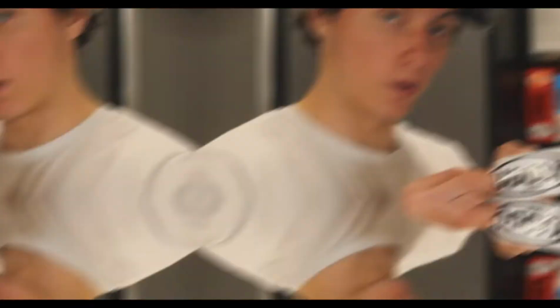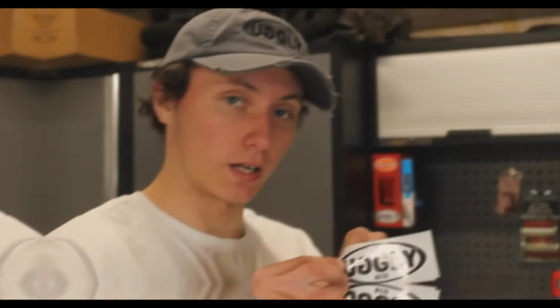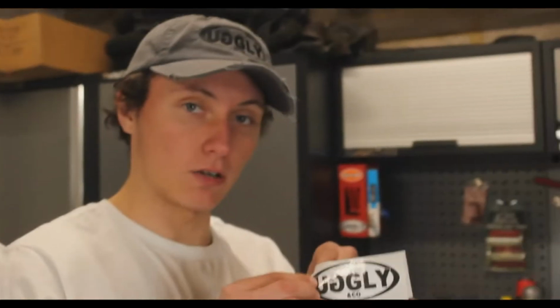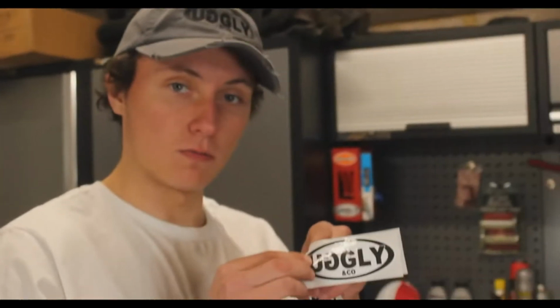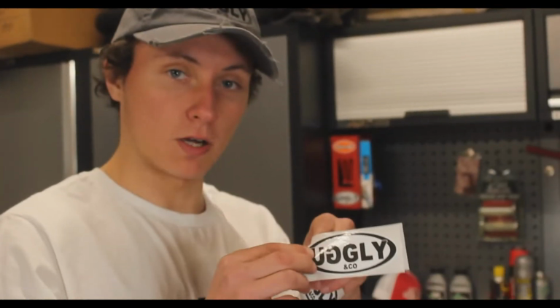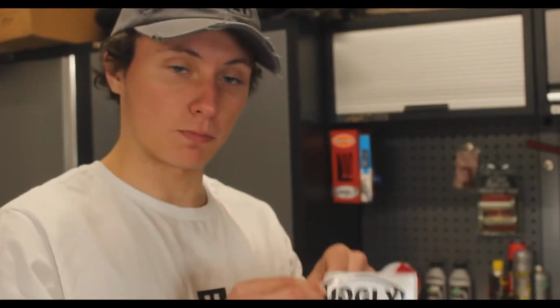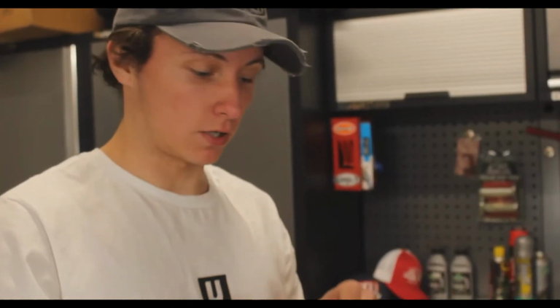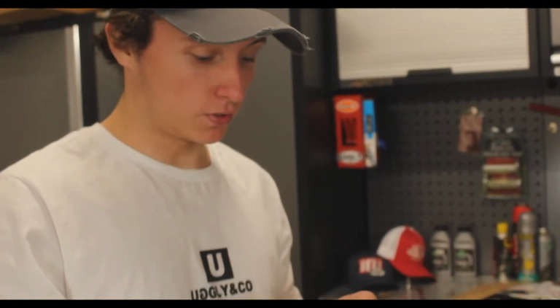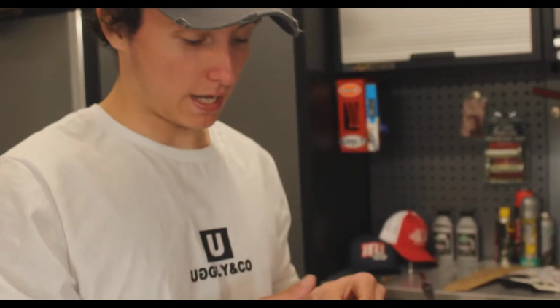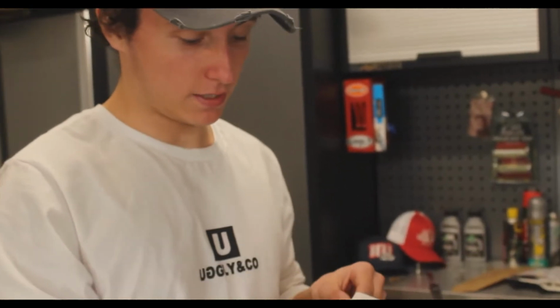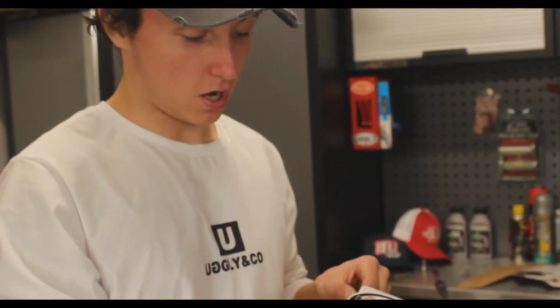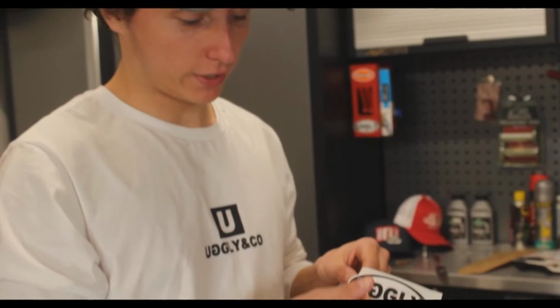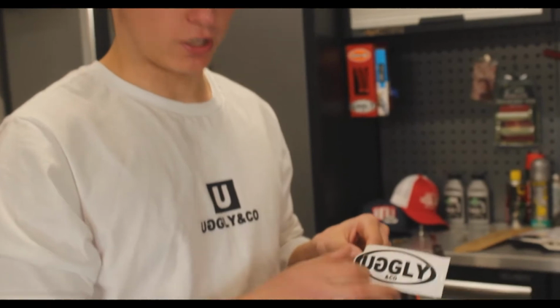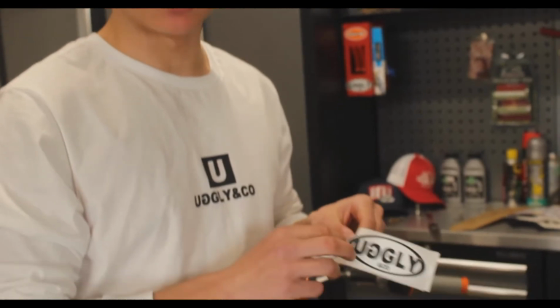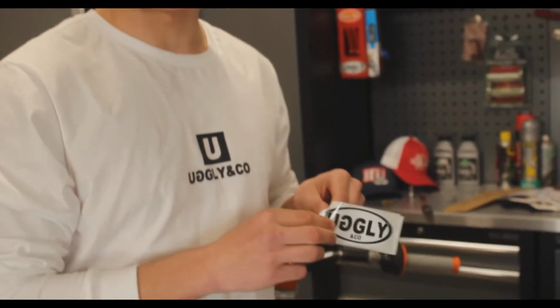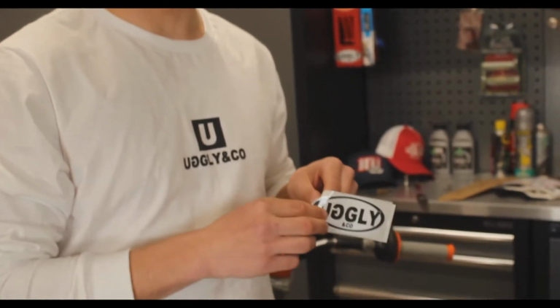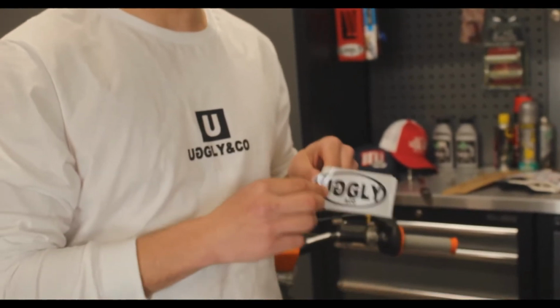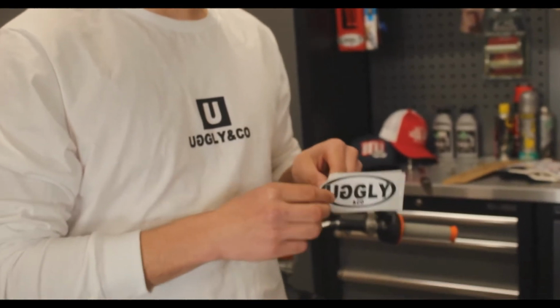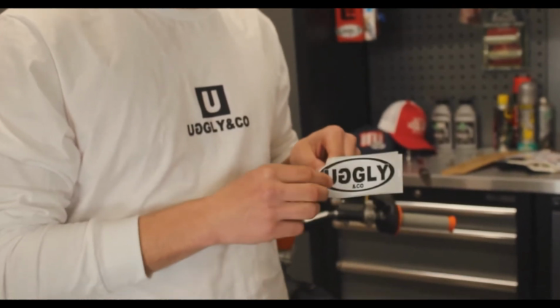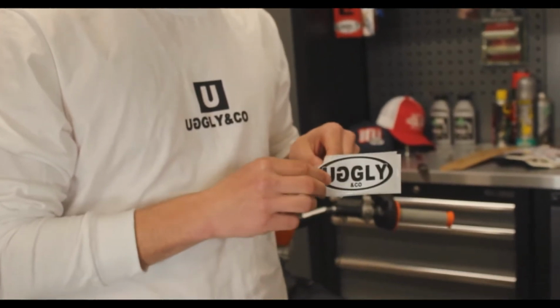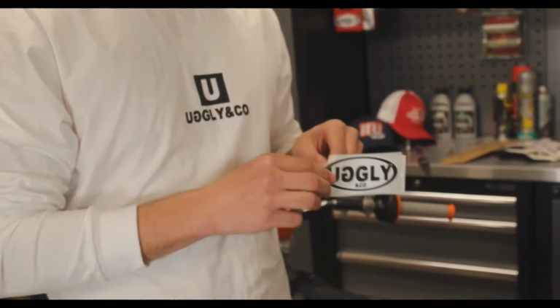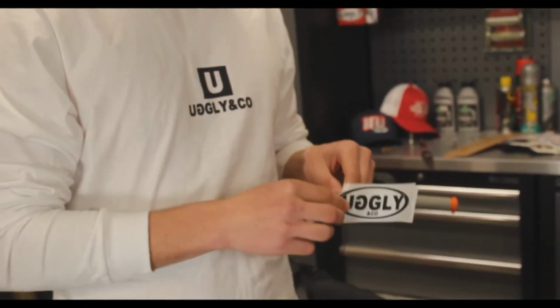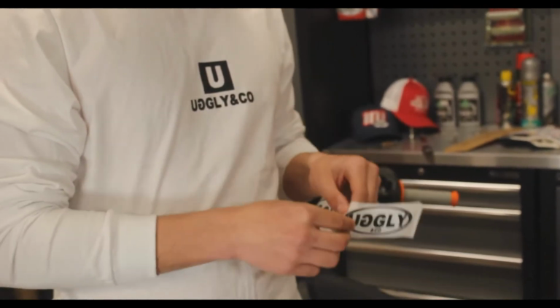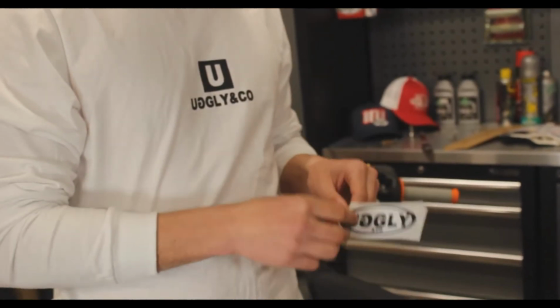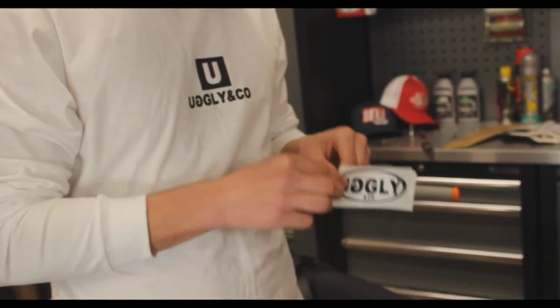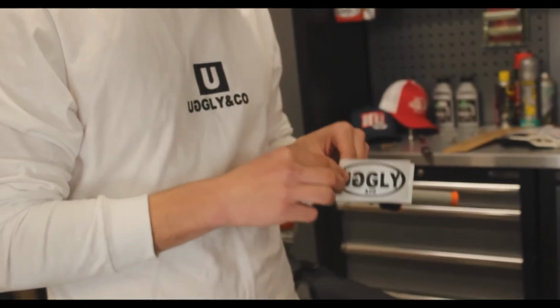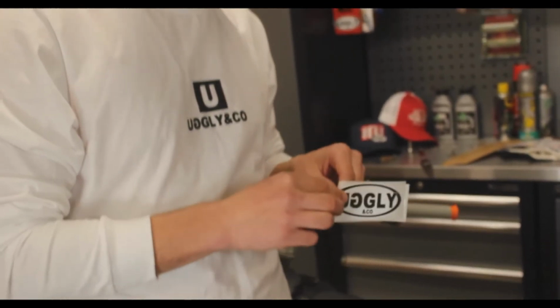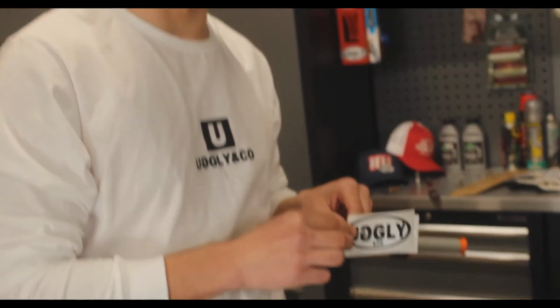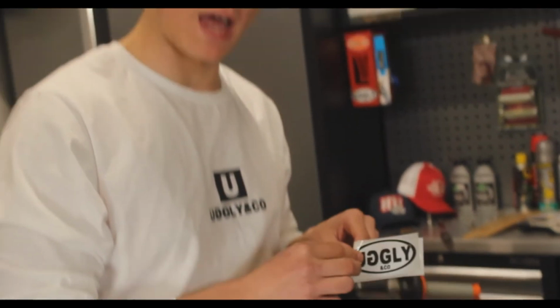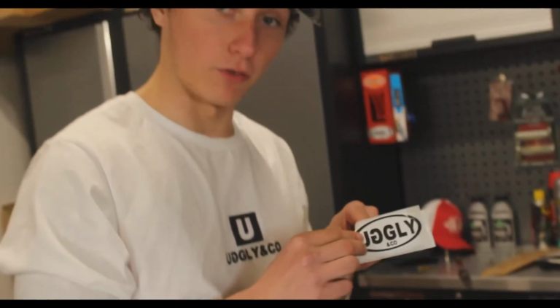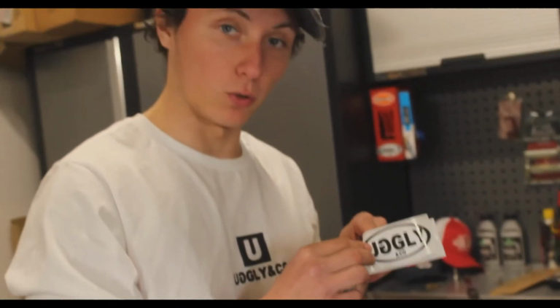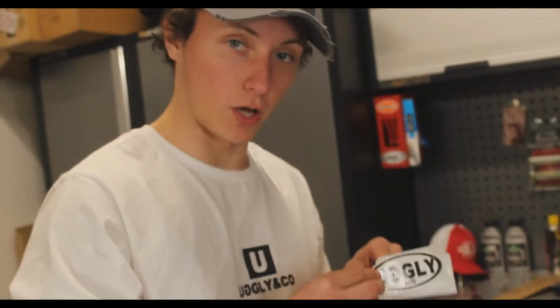Little merch plug — you can get these Ugly & Co stickers for 50p on our website, or they come free with every order.